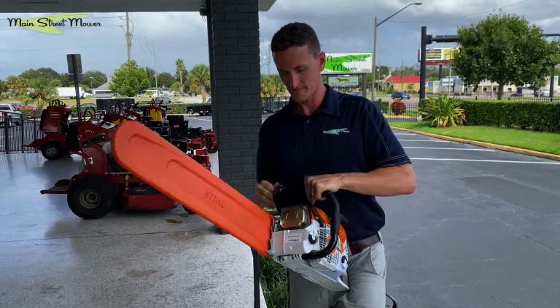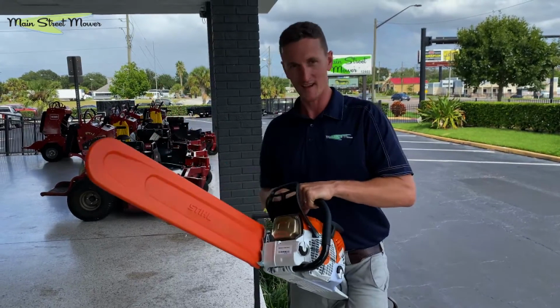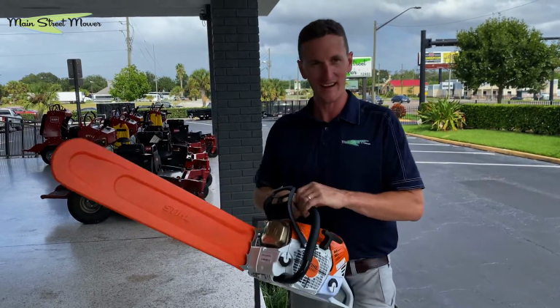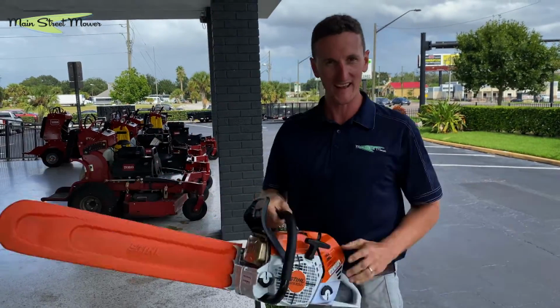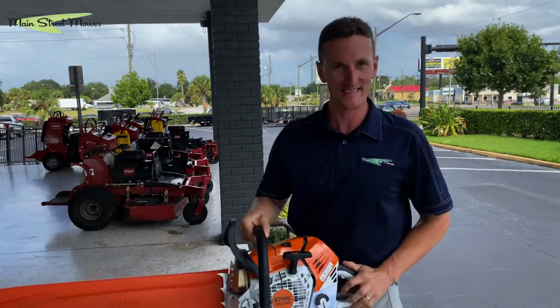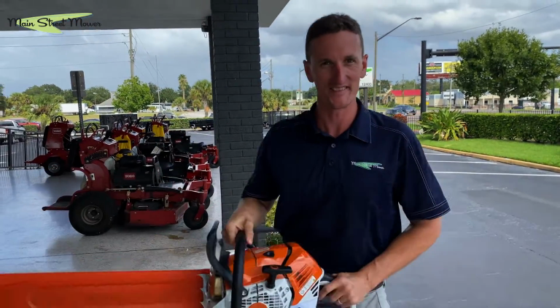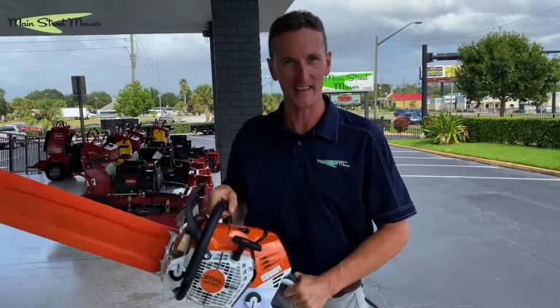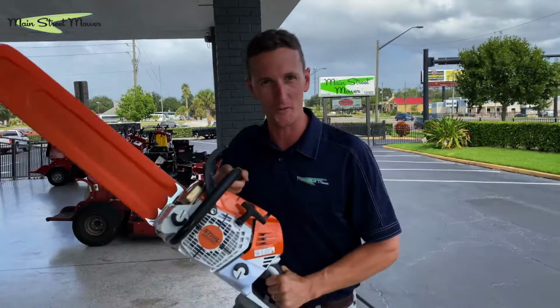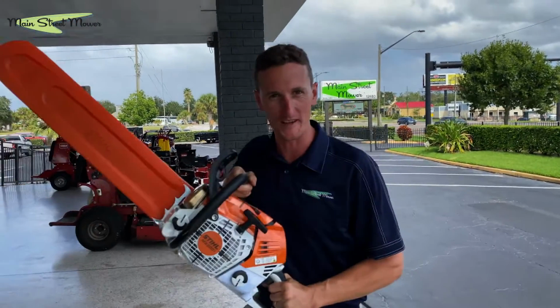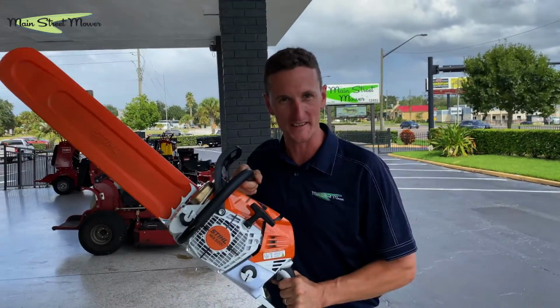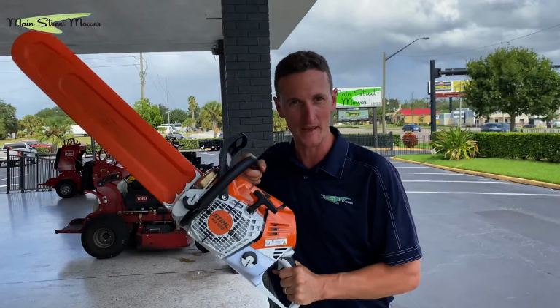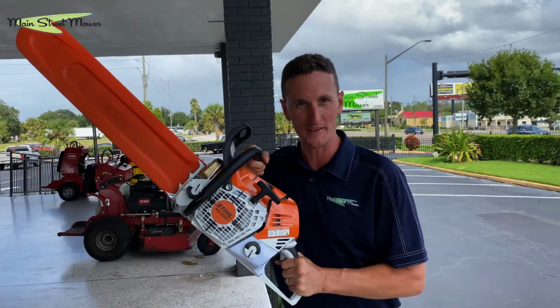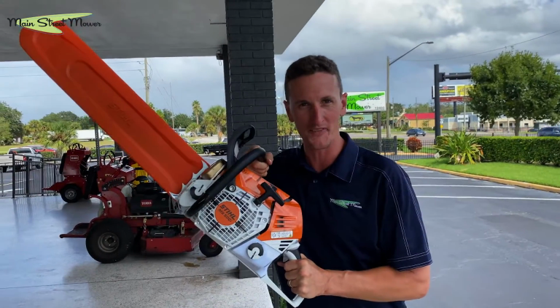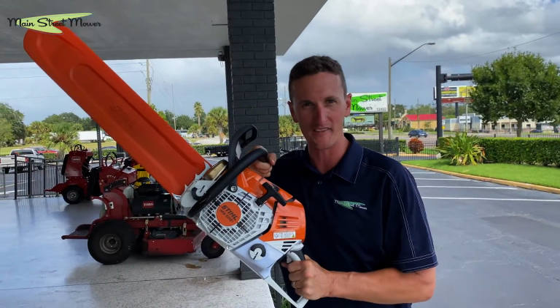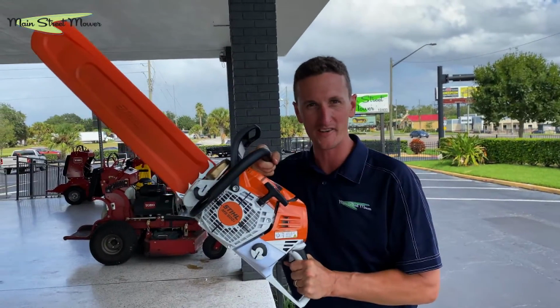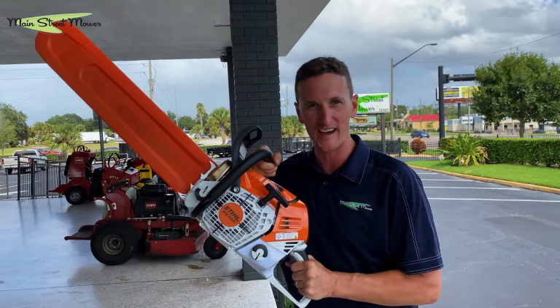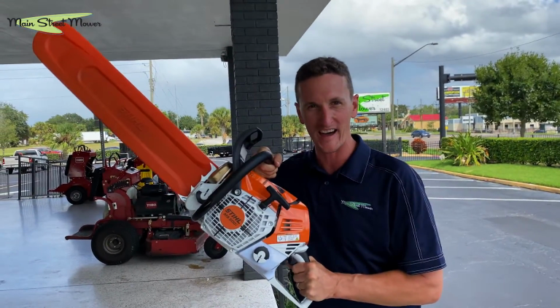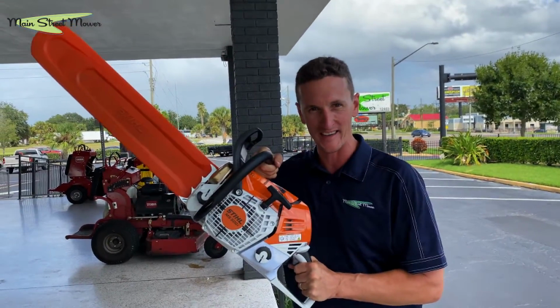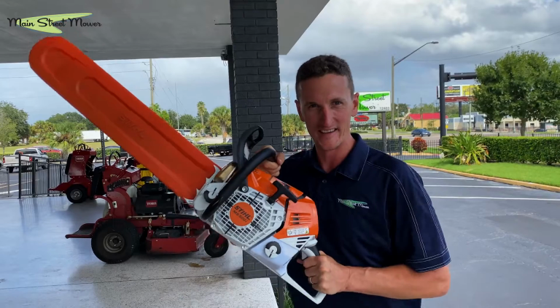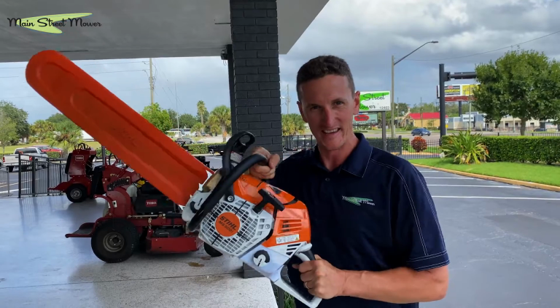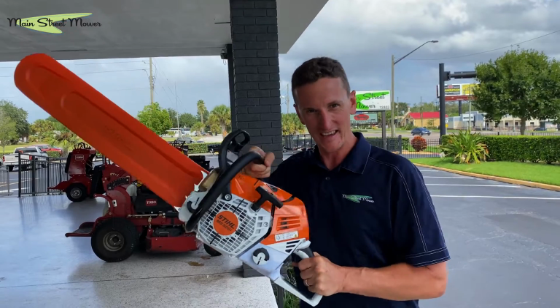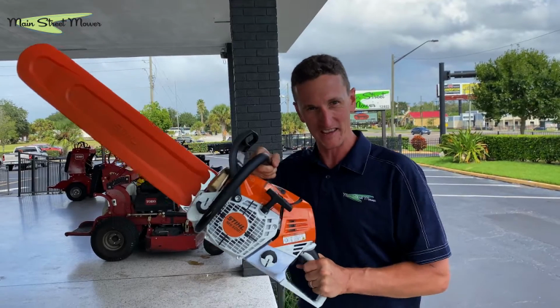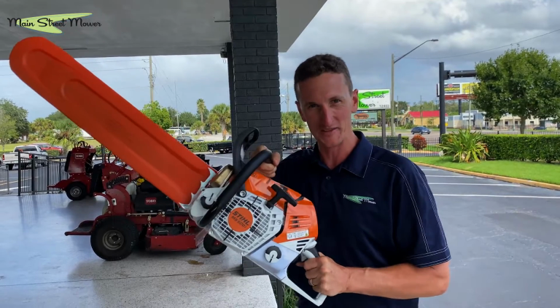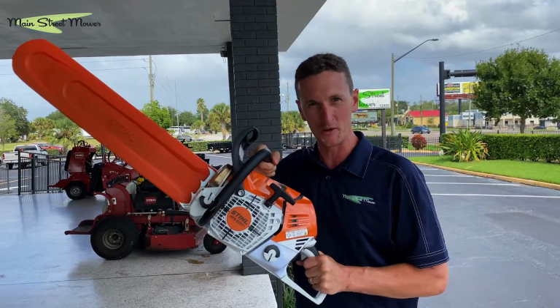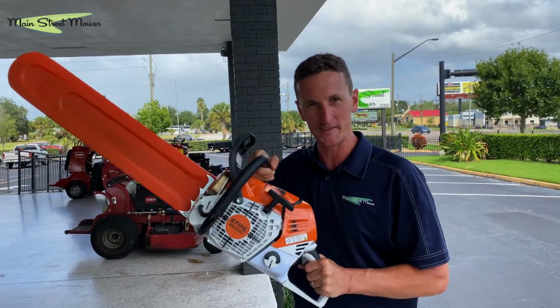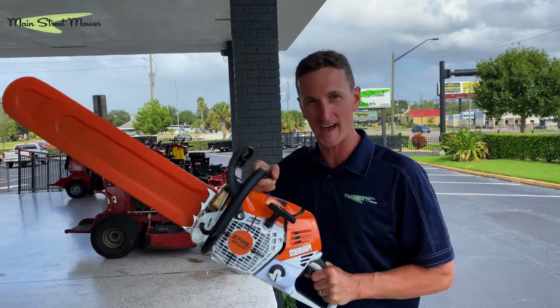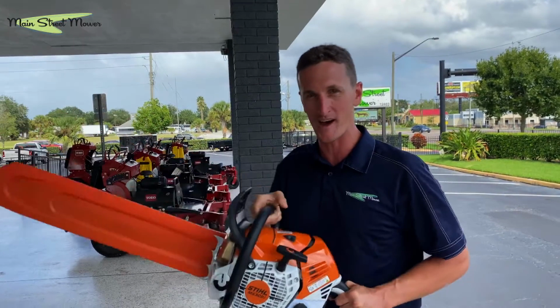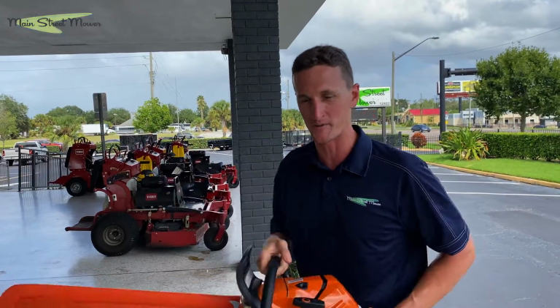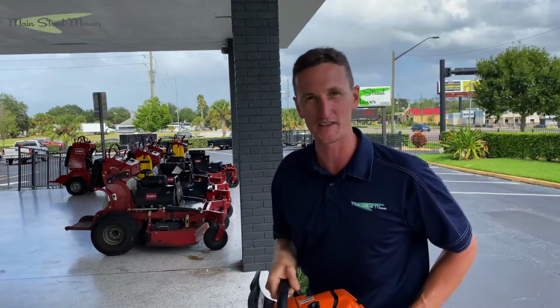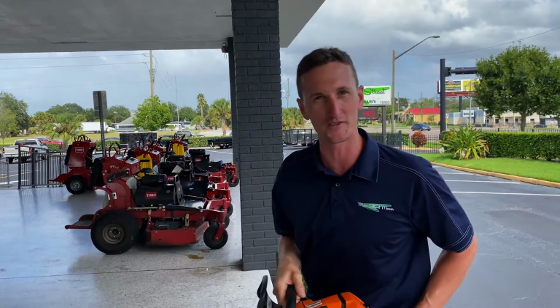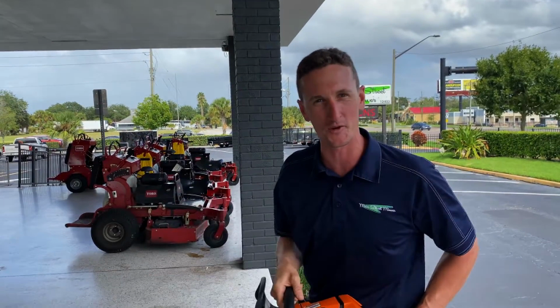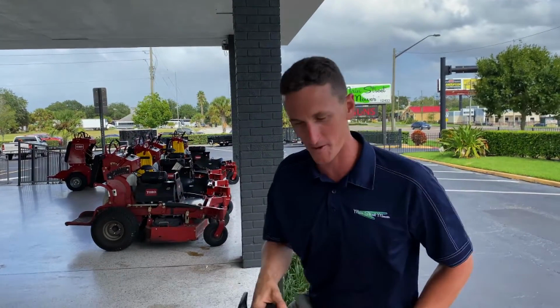Alright guys, thanks for watching — the MS500i, it's in stores now, get yours ordered.